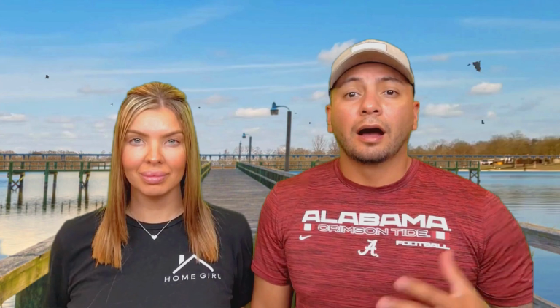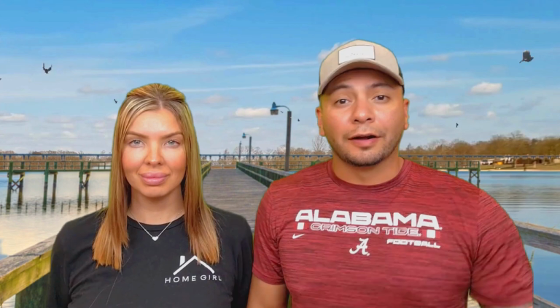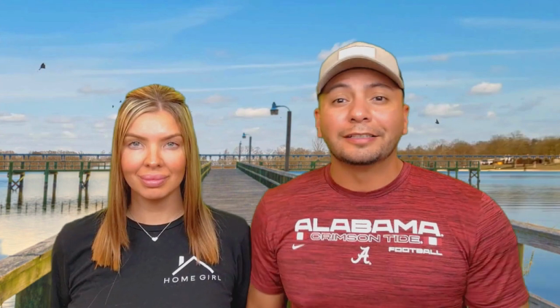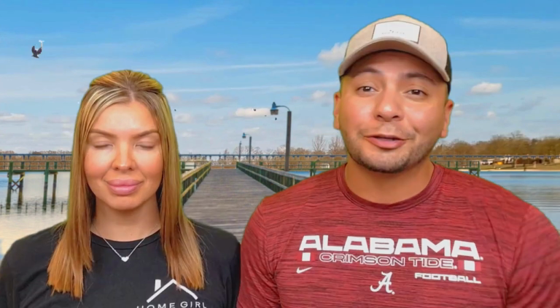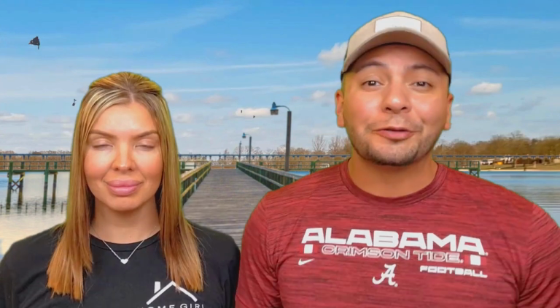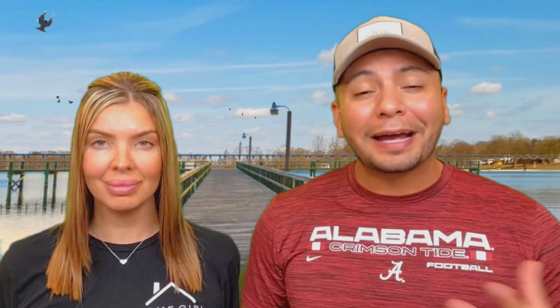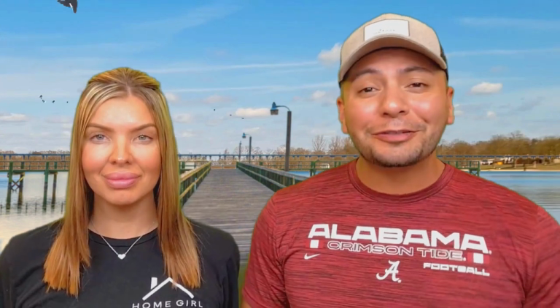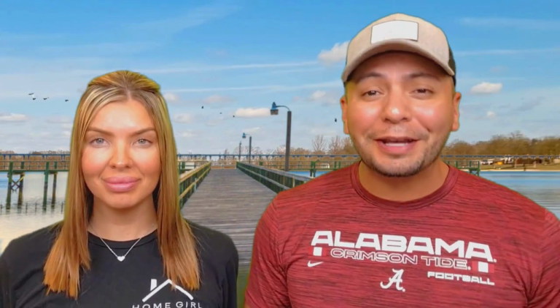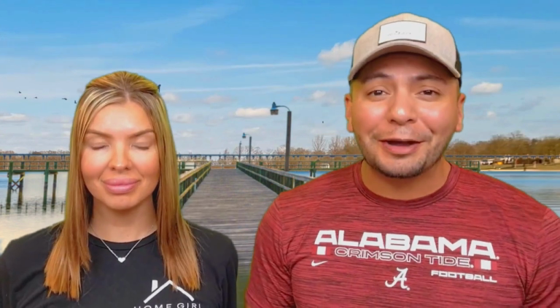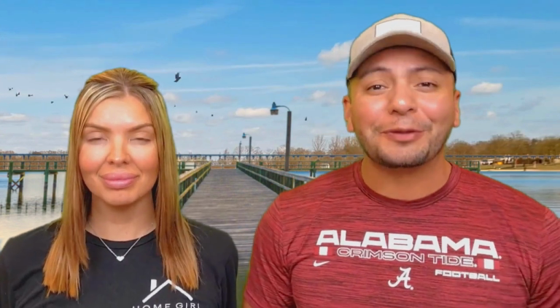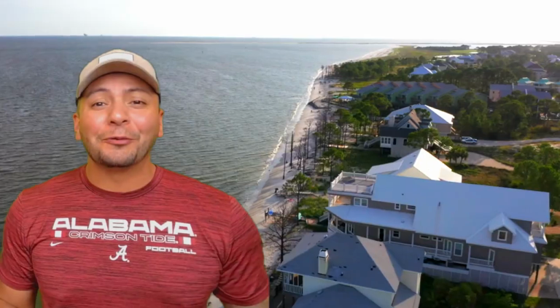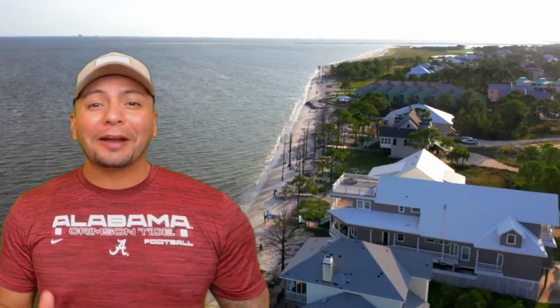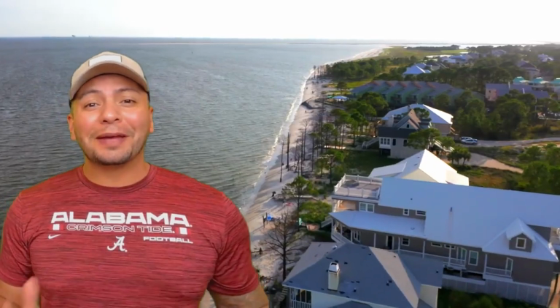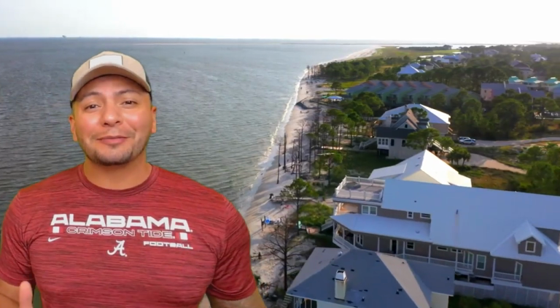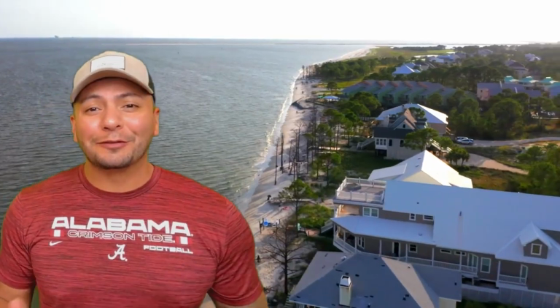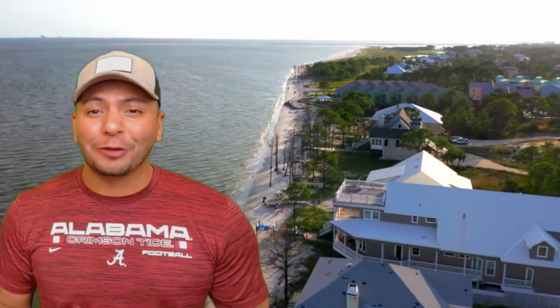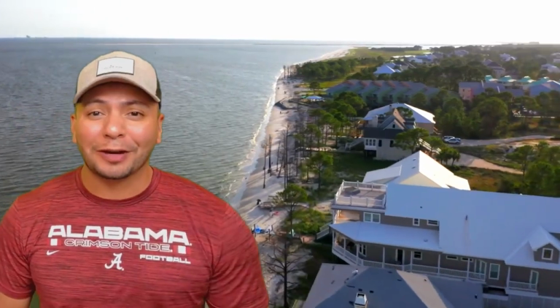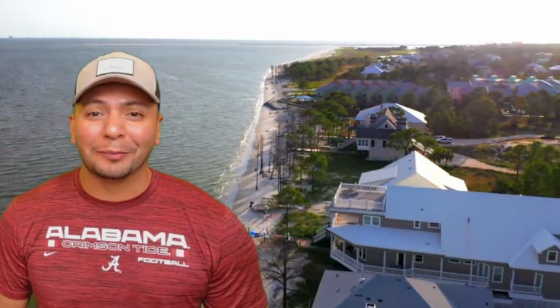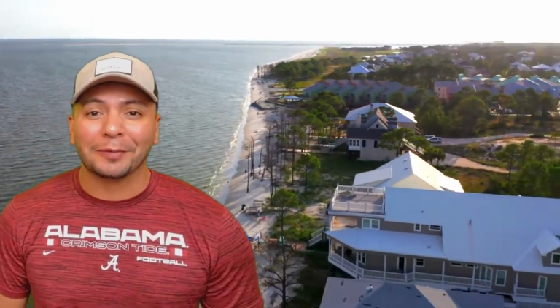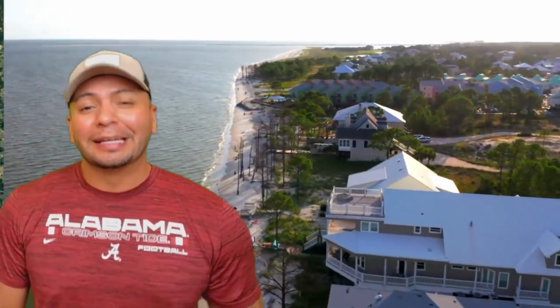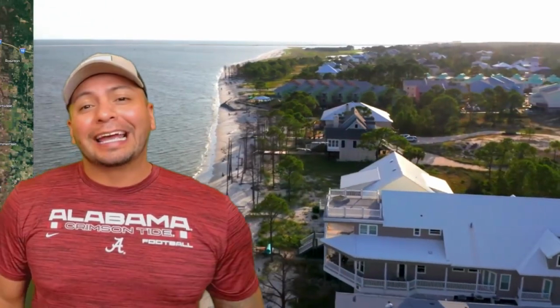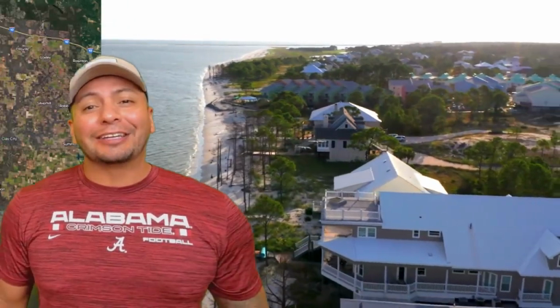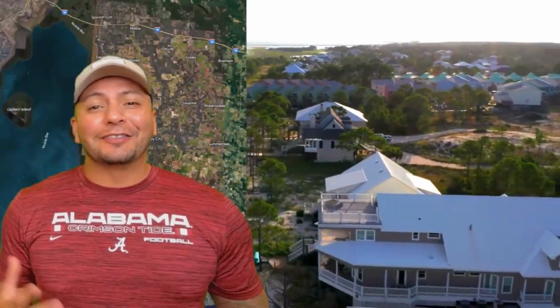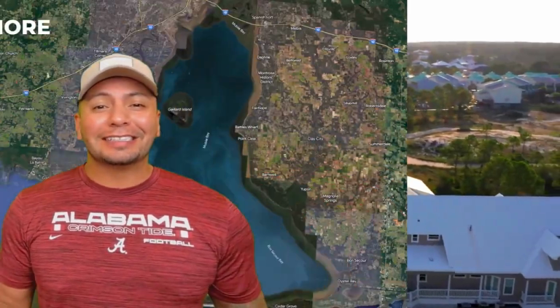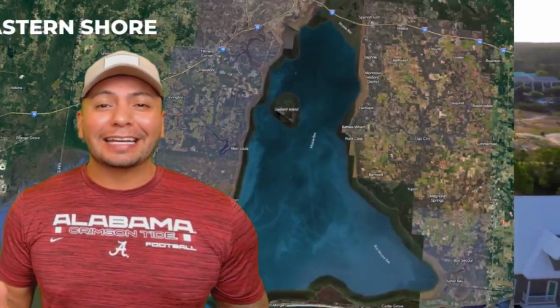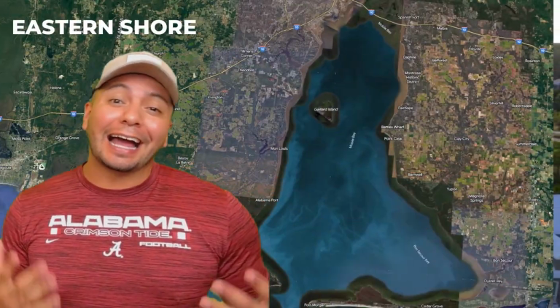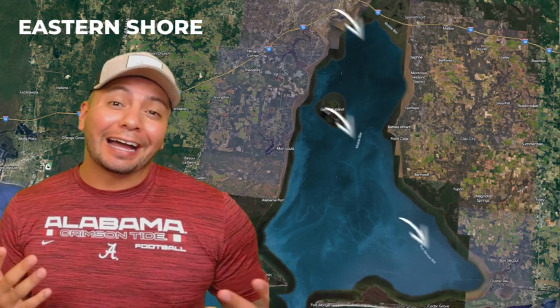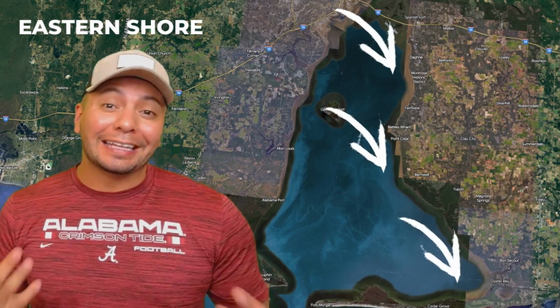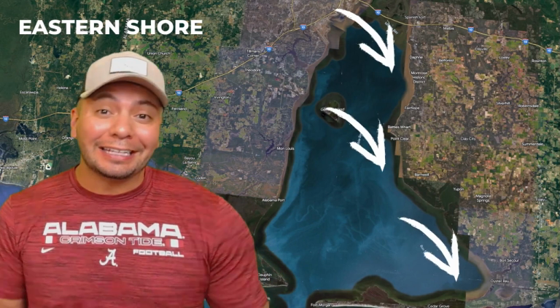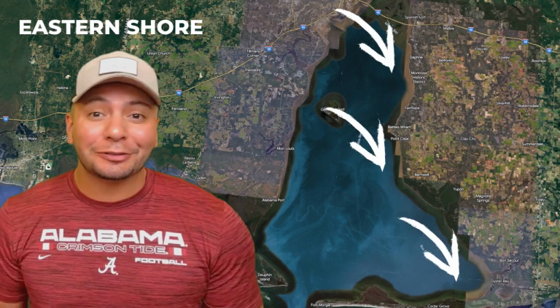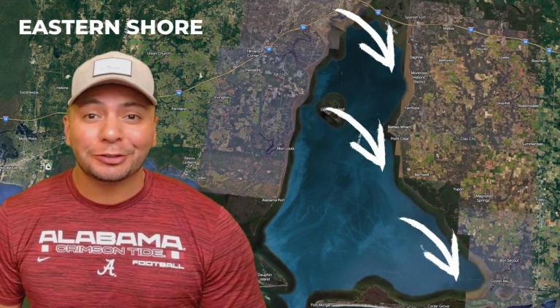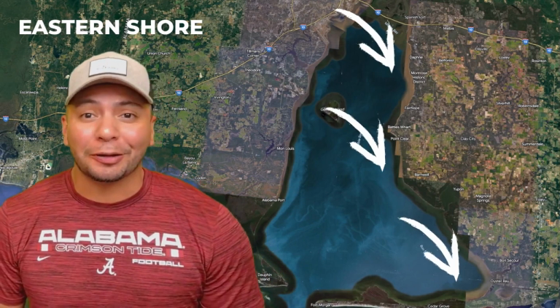Your minds are made up — you want to make a move to Lower Alabama, and you've decided on the Eastern Shore.